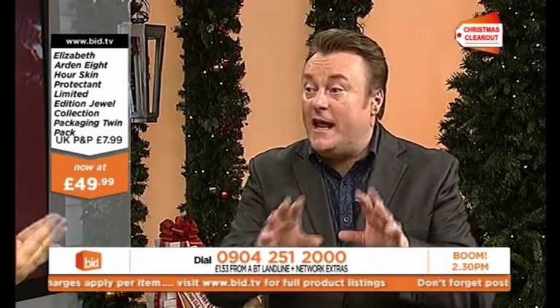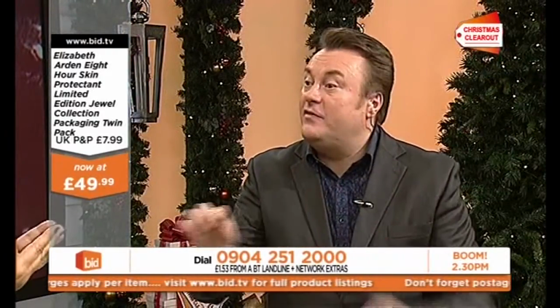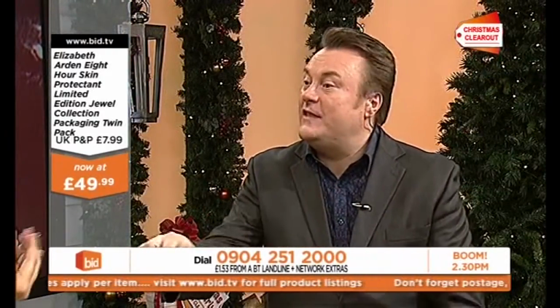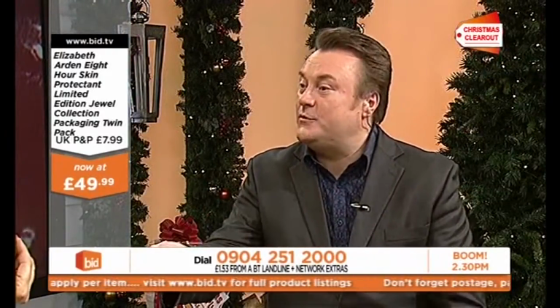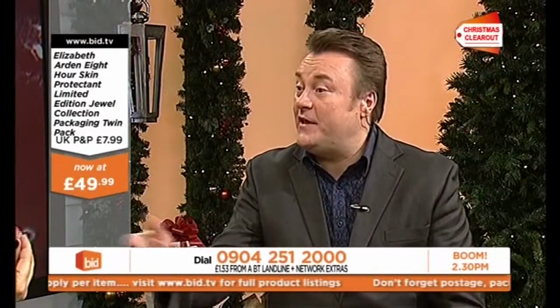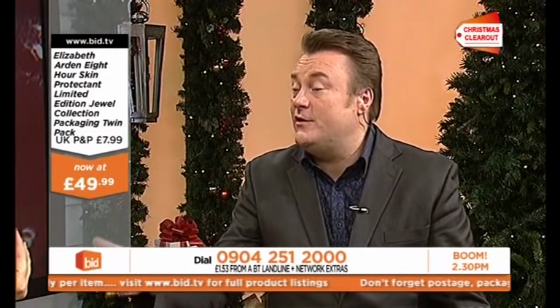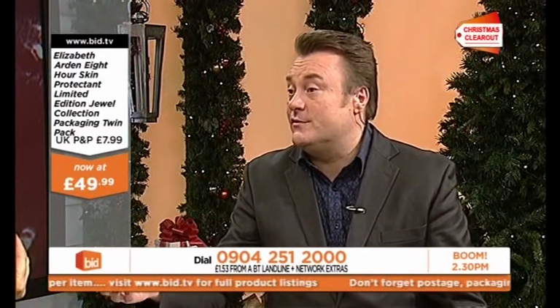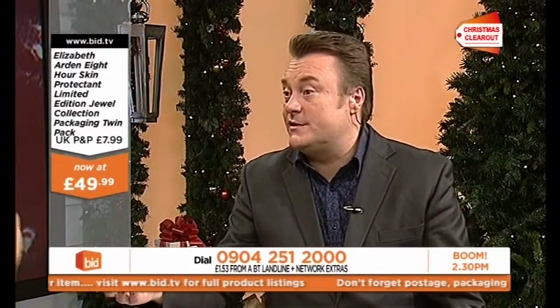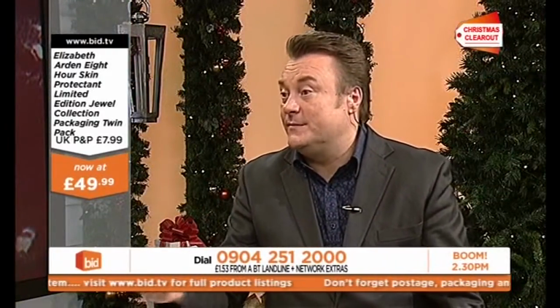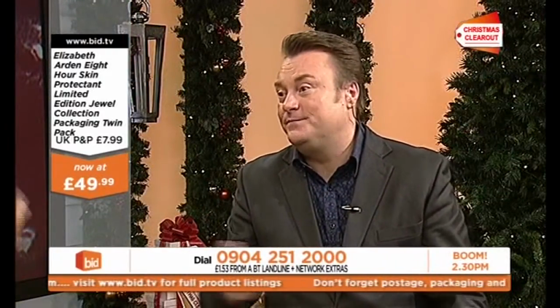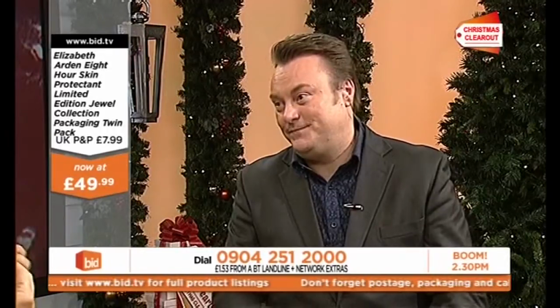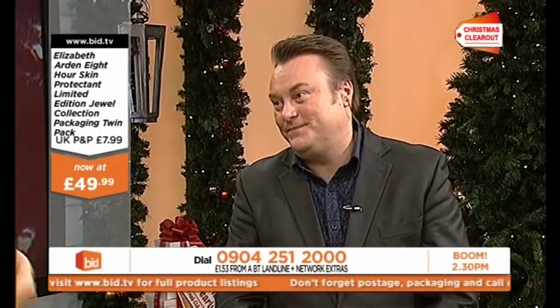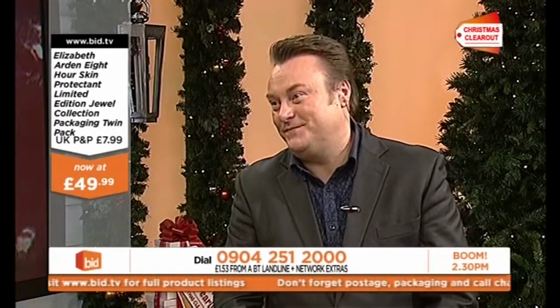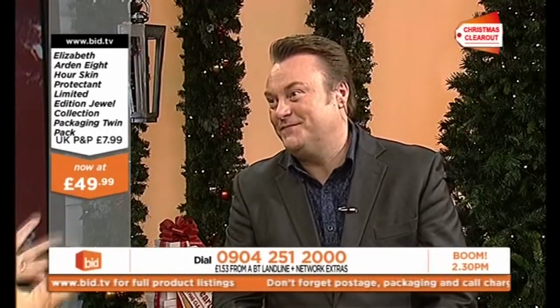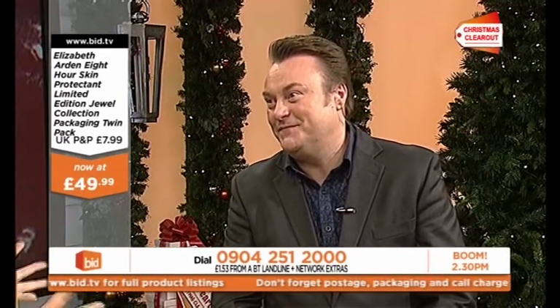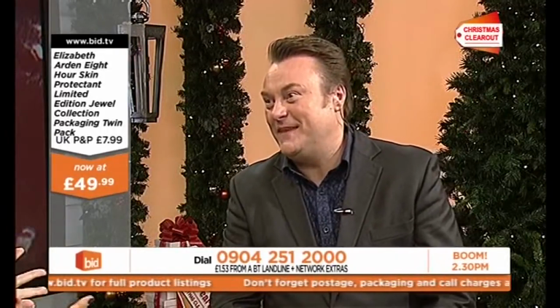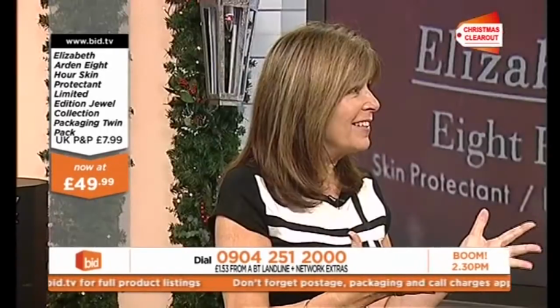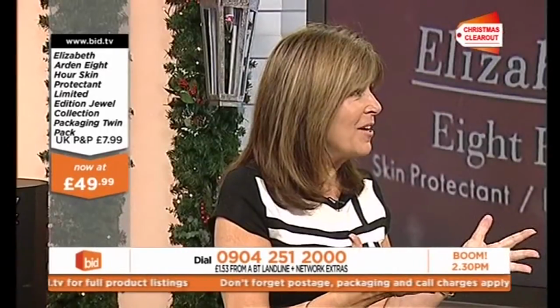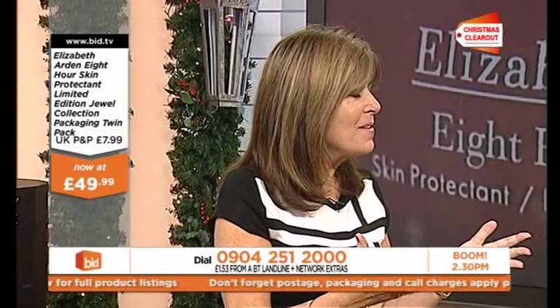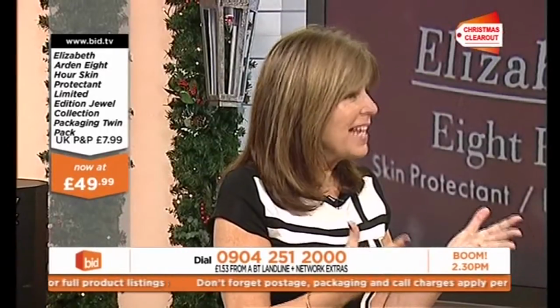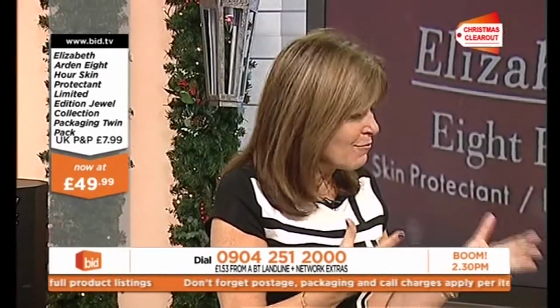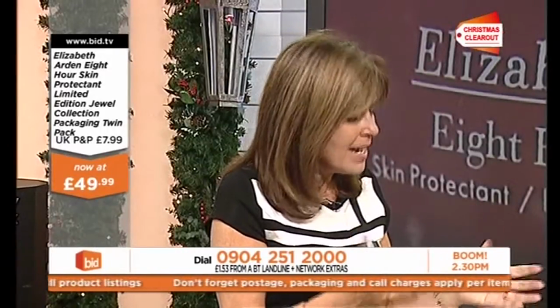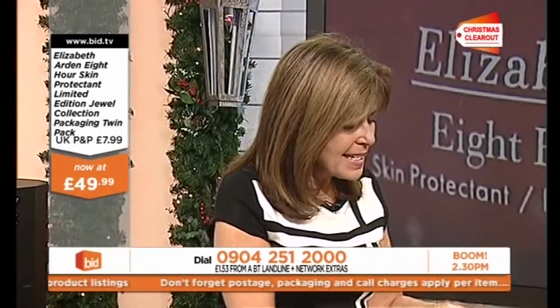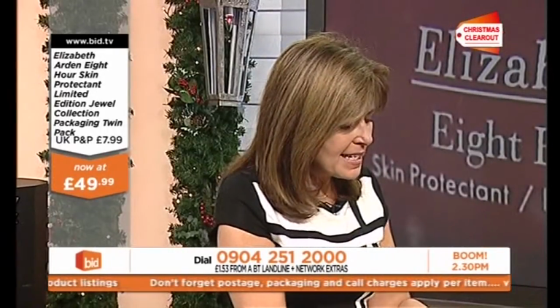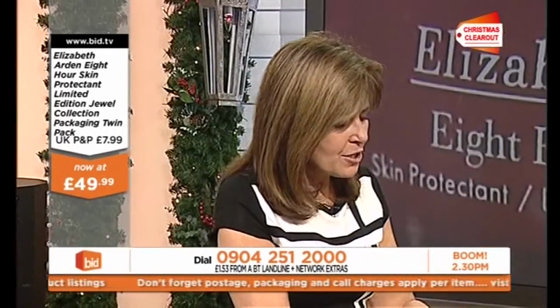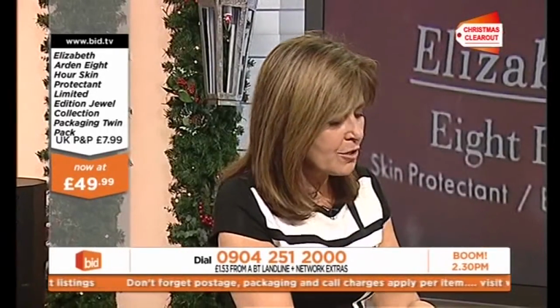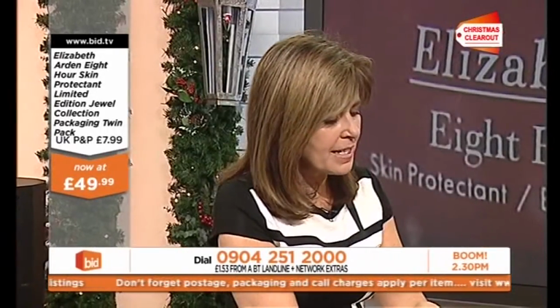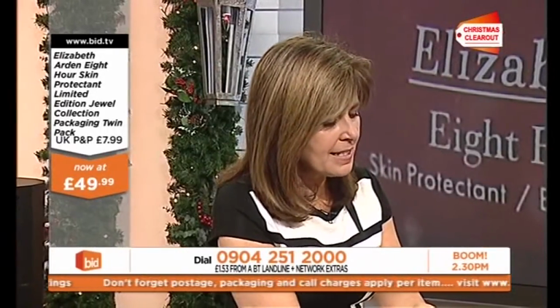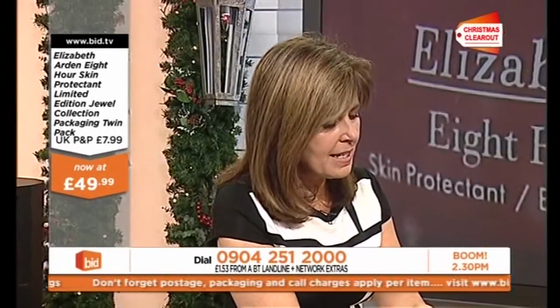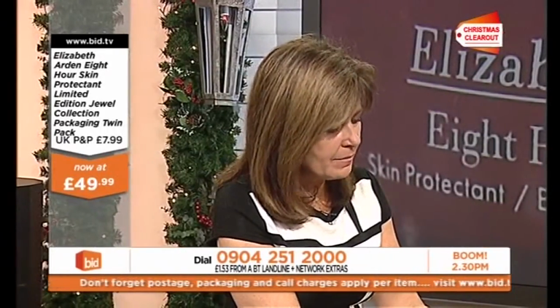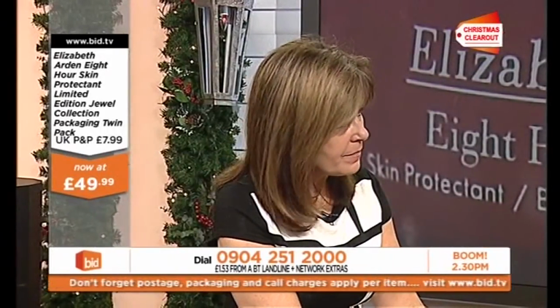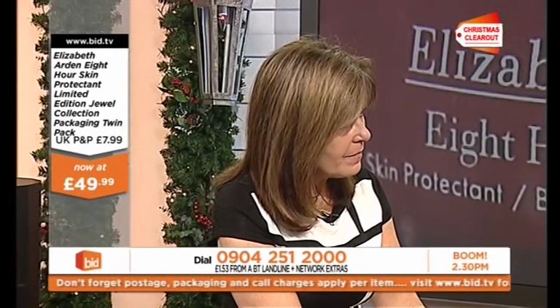It smells gorgeous. It smells of spa. It's incredible — it really is luxurious. It is like a spa treatment.